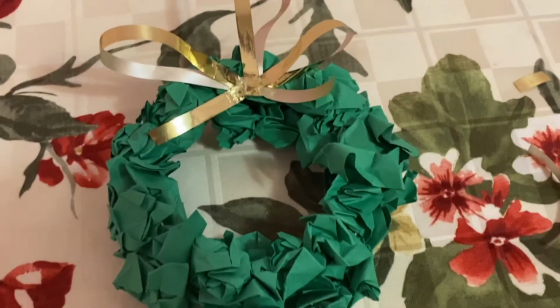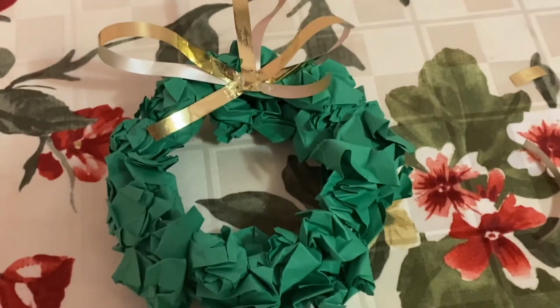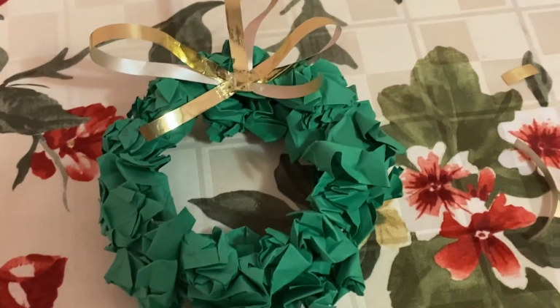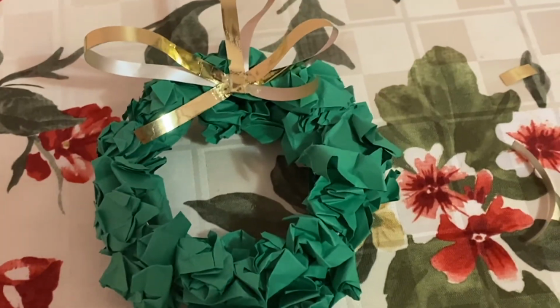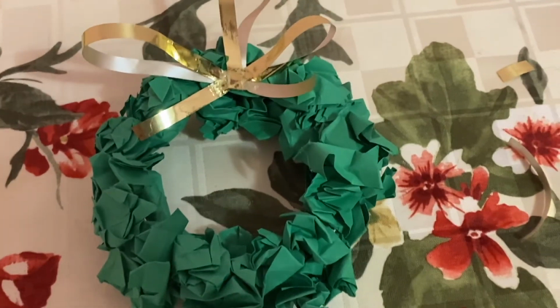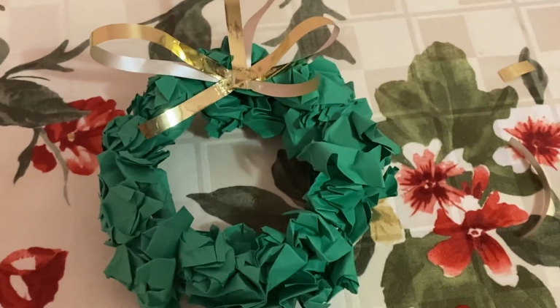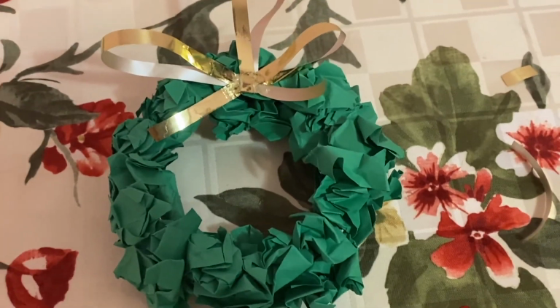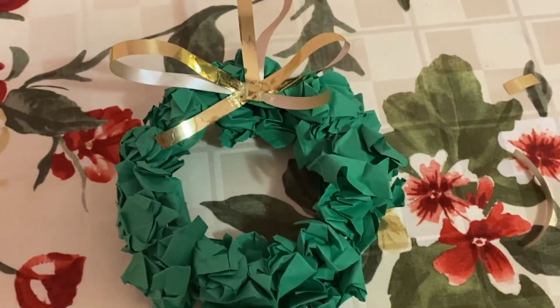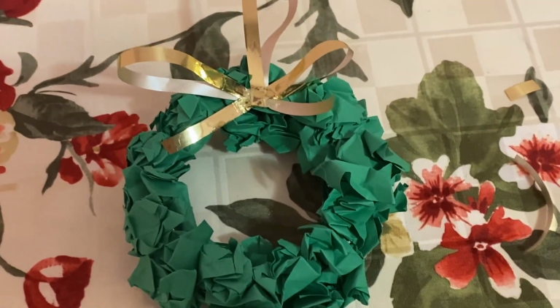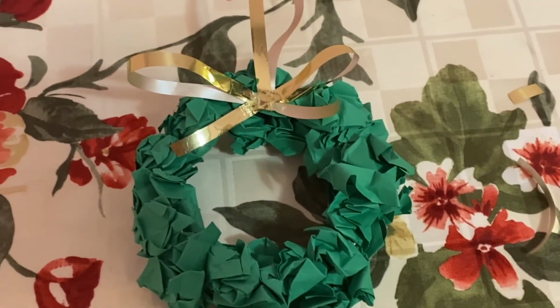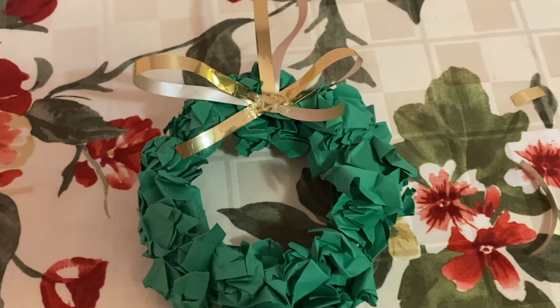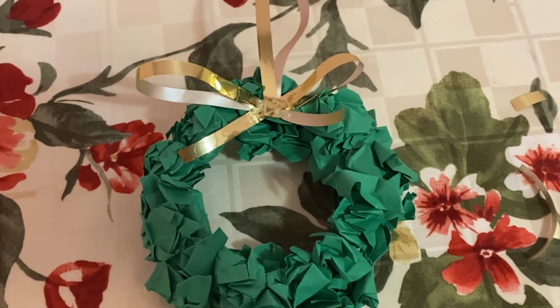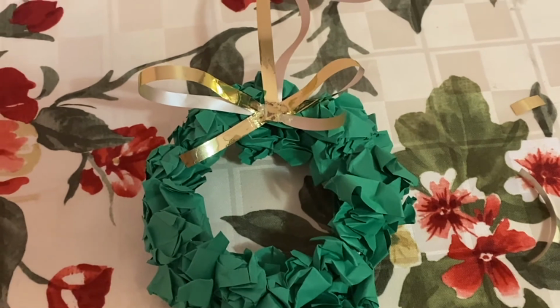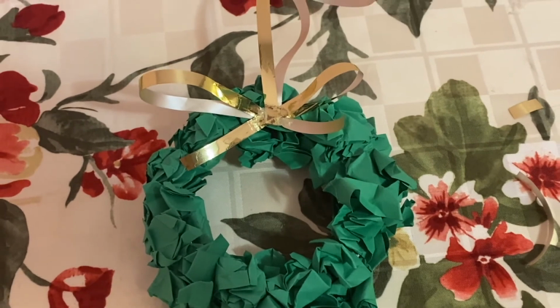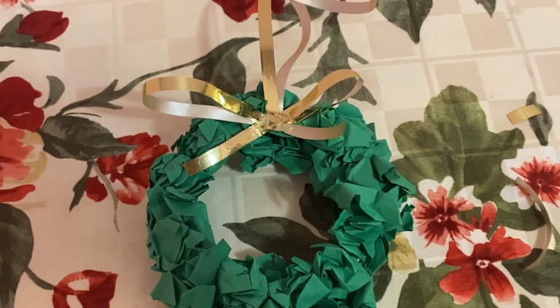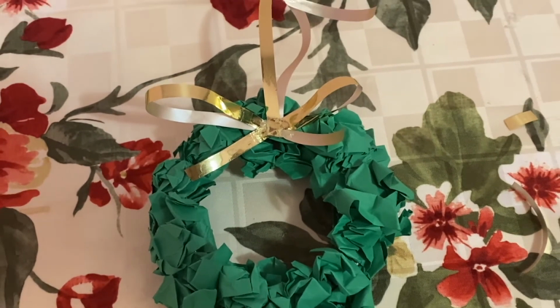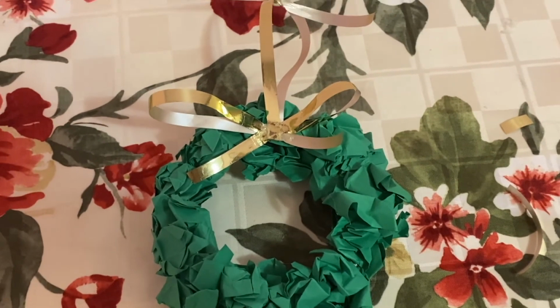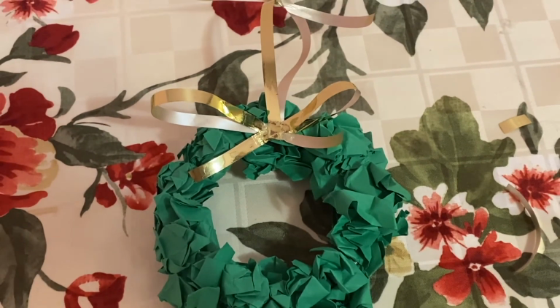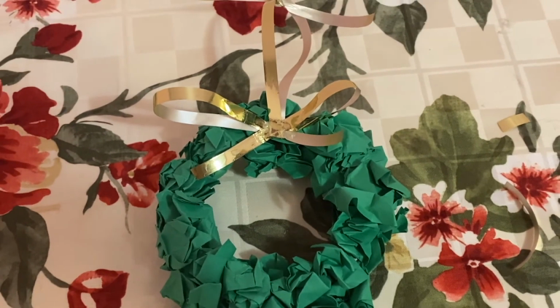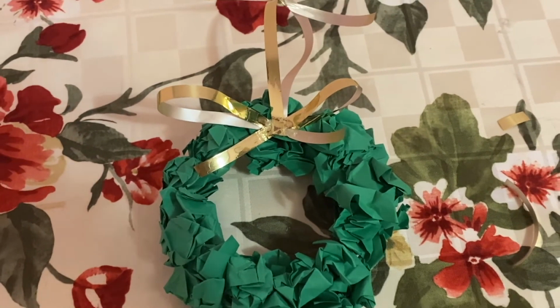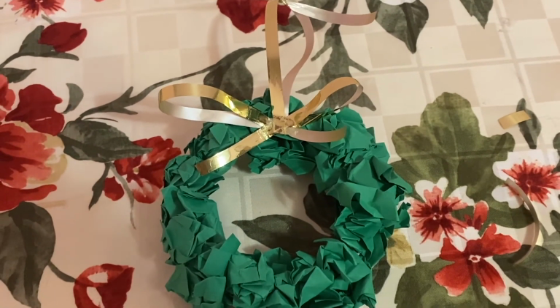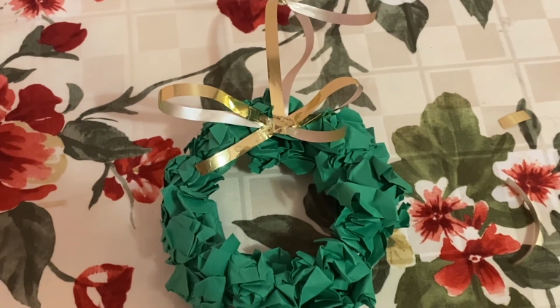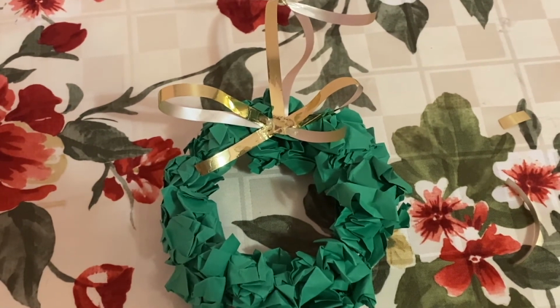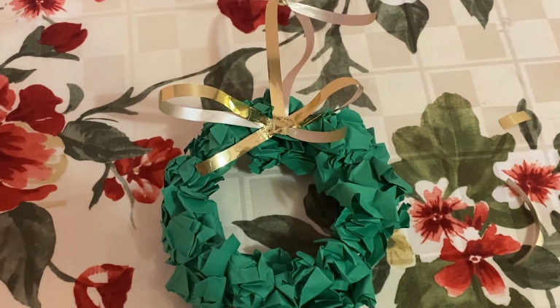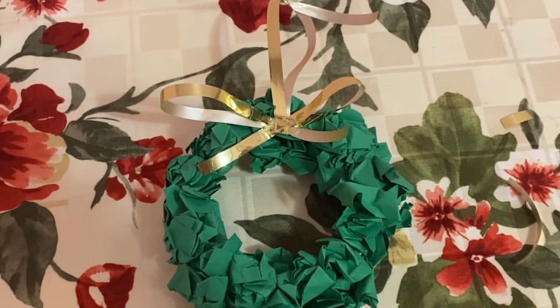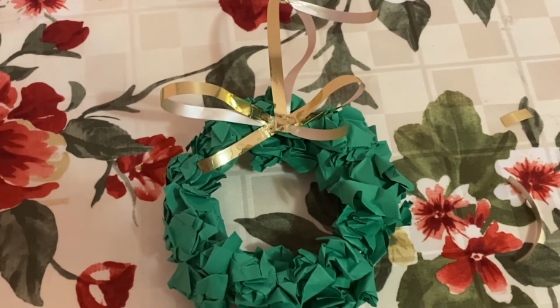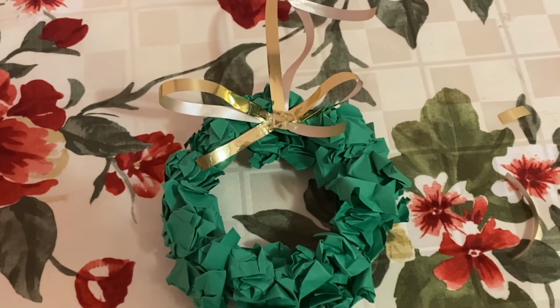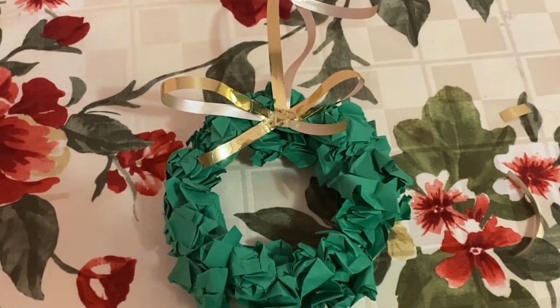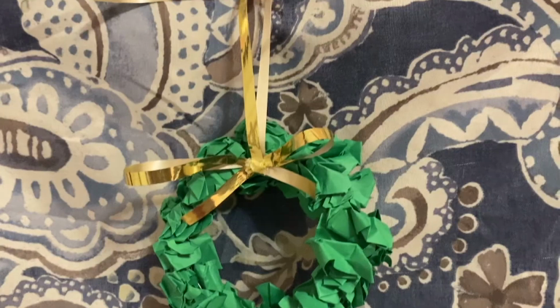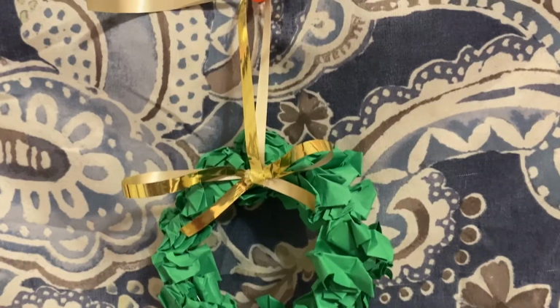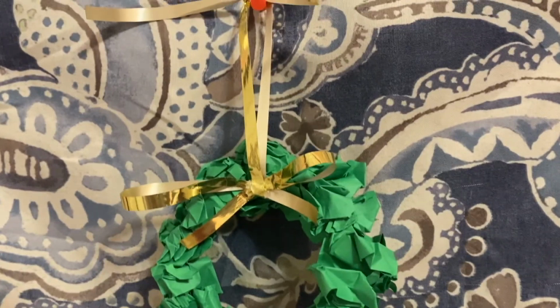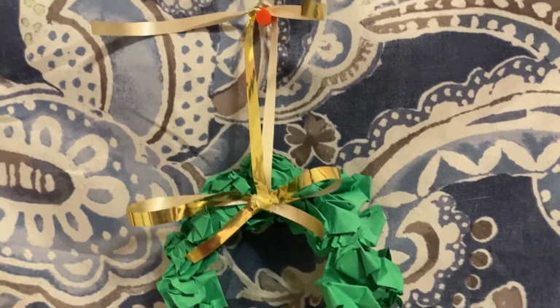And that's how you make an easy homemade wreath ornament out of a mason jar ring.